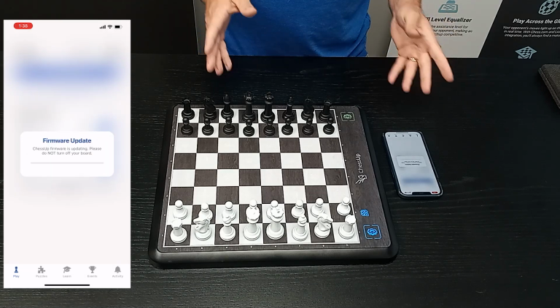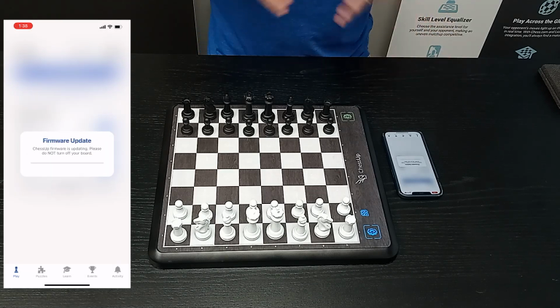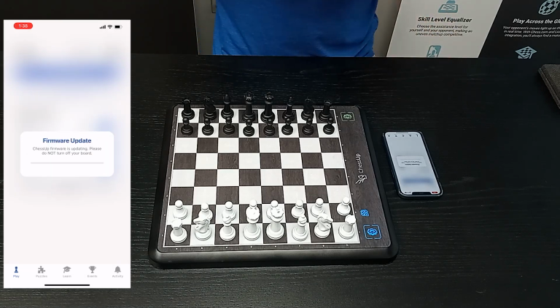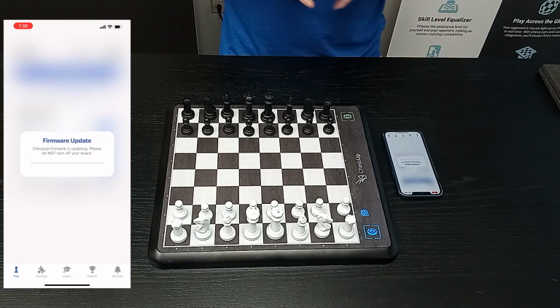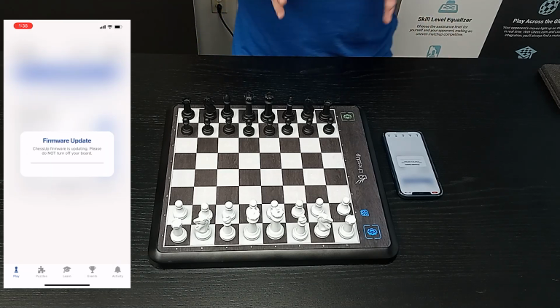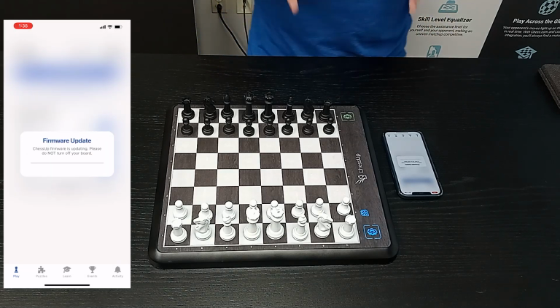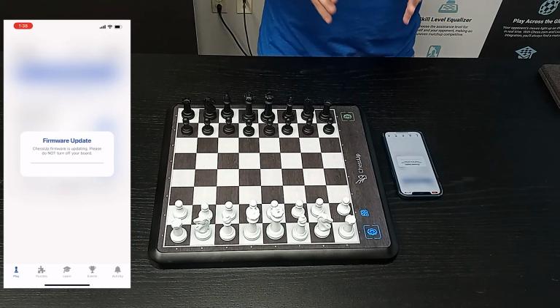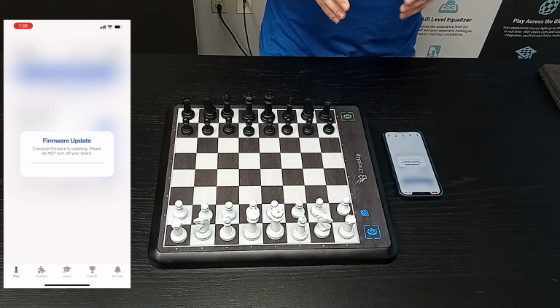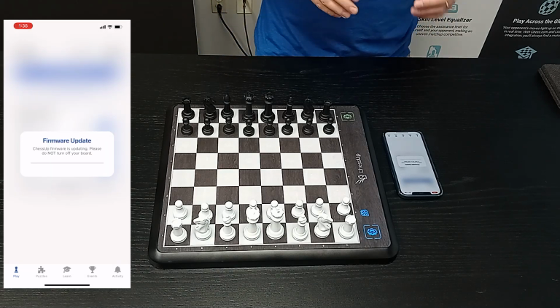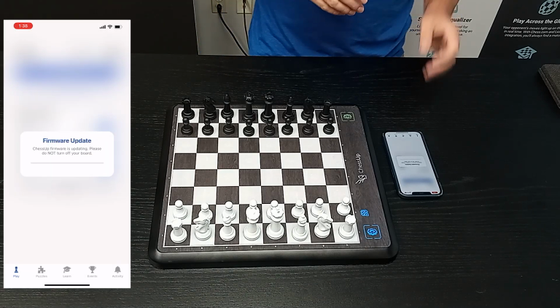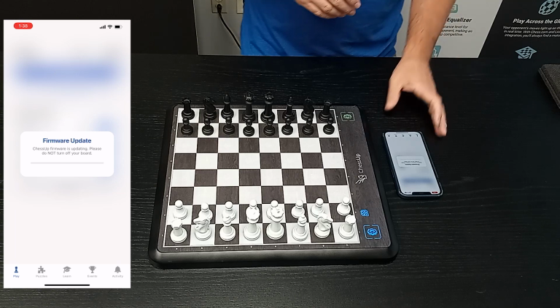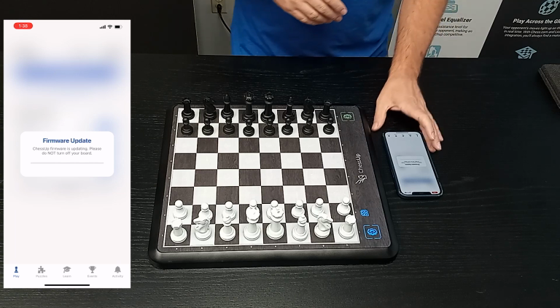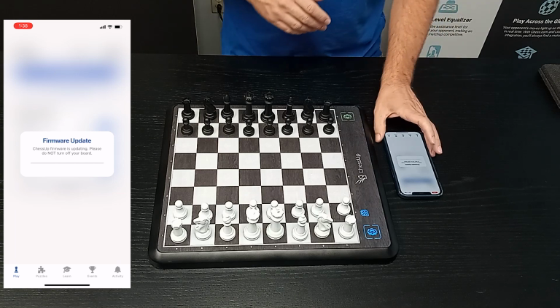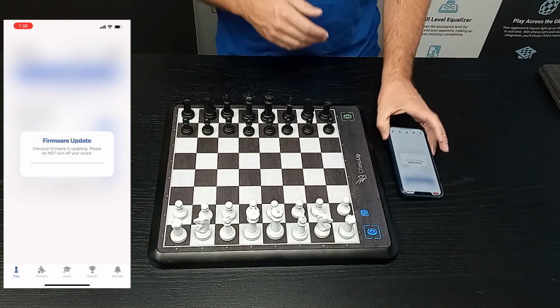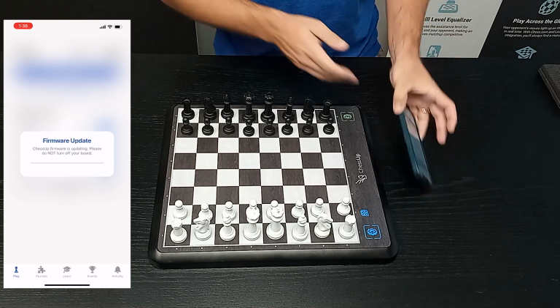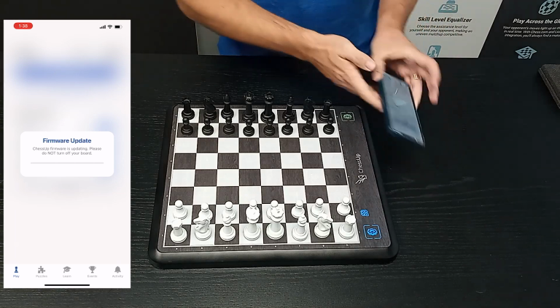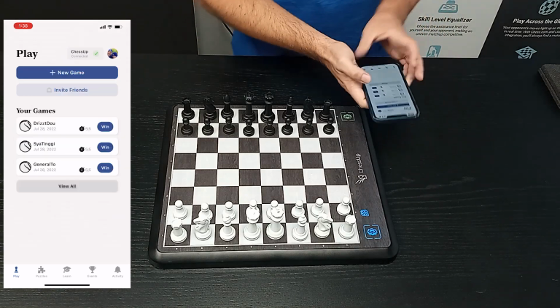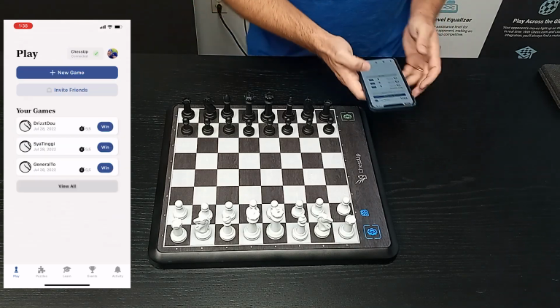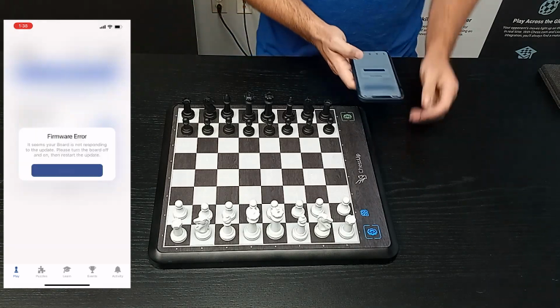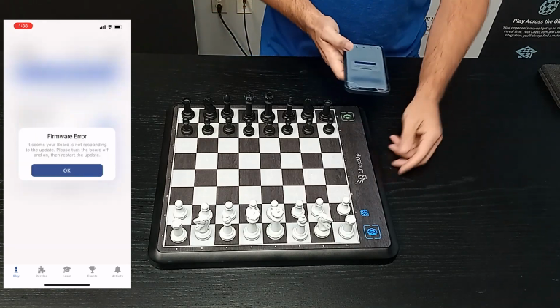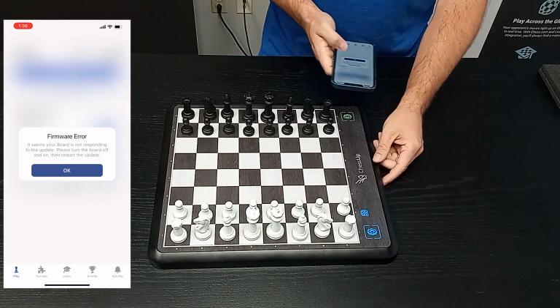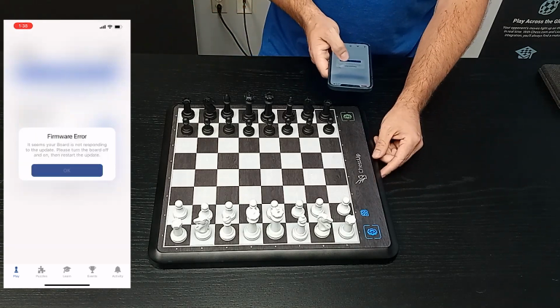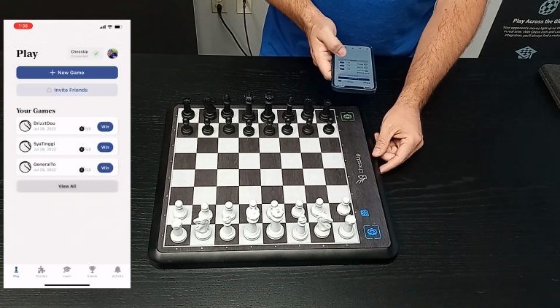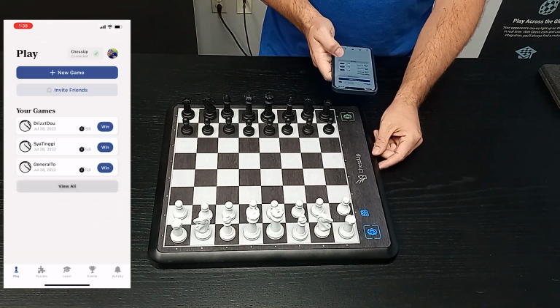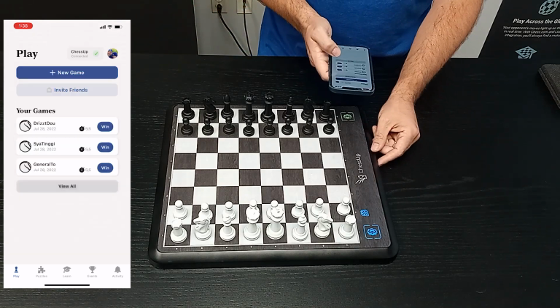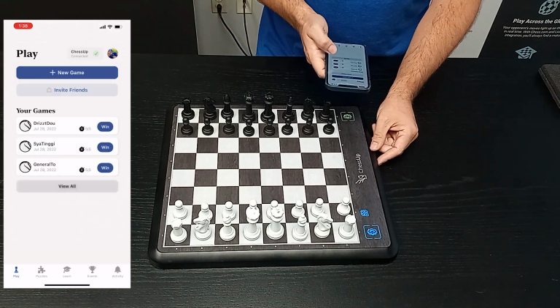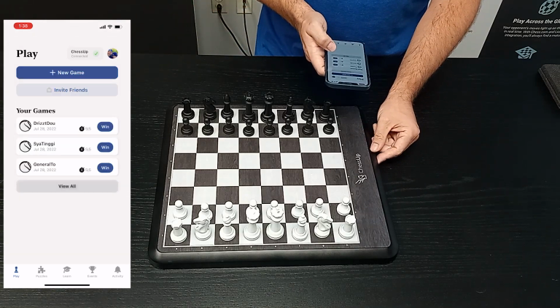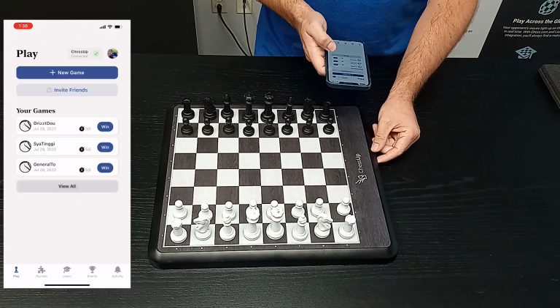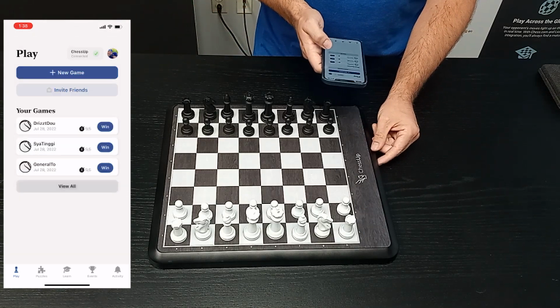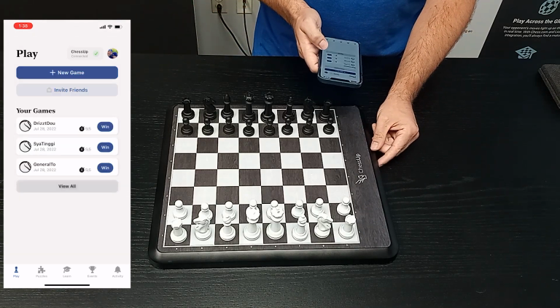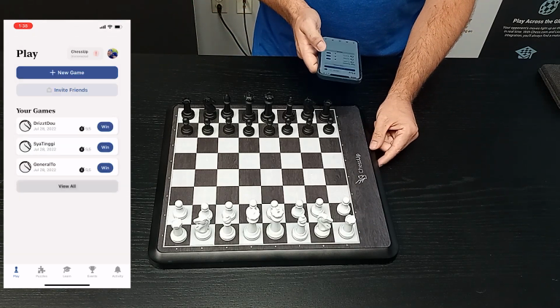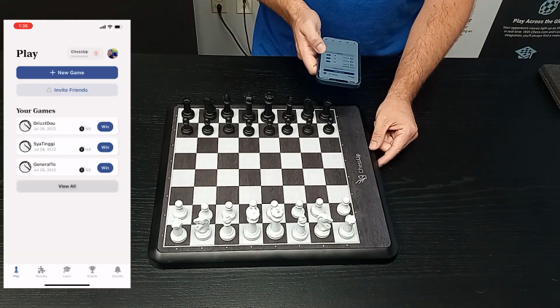If it failed this time, that's okay. I'm going to show you that all we're going to do is try again. So don't panic if that happens.